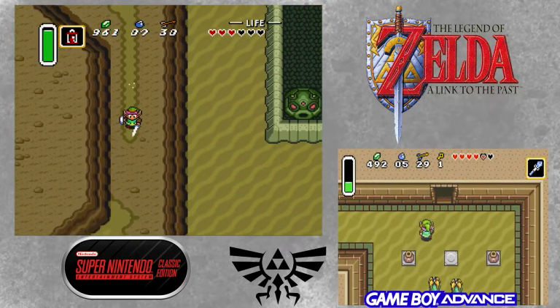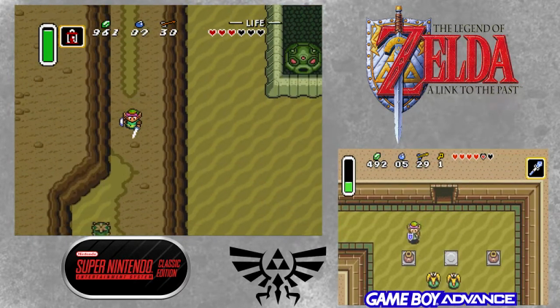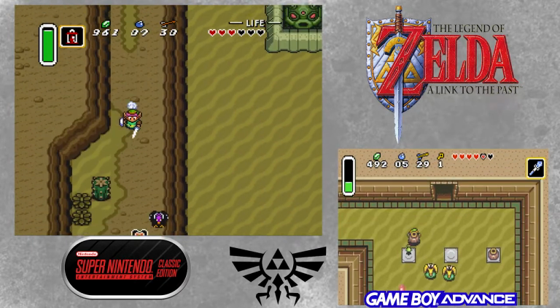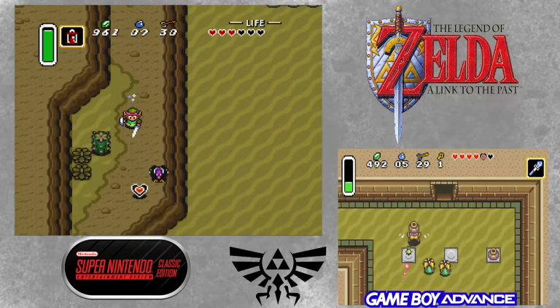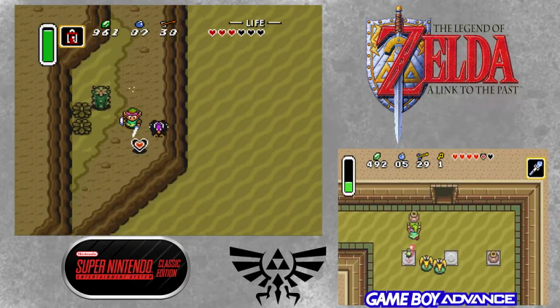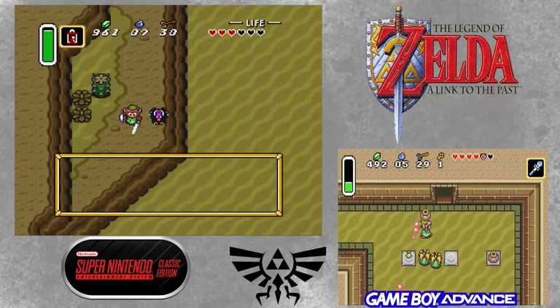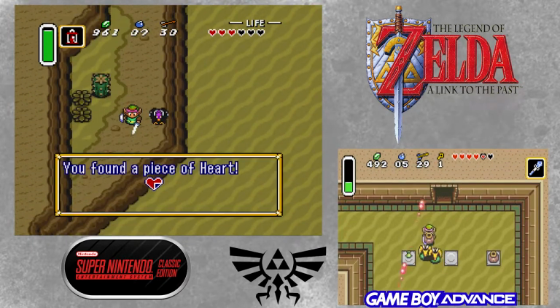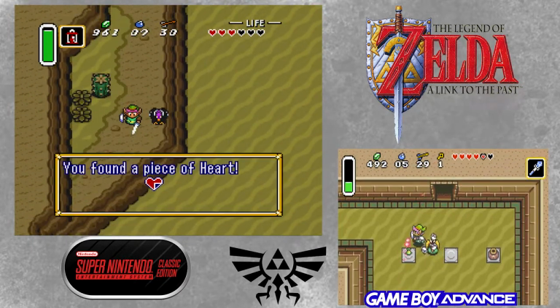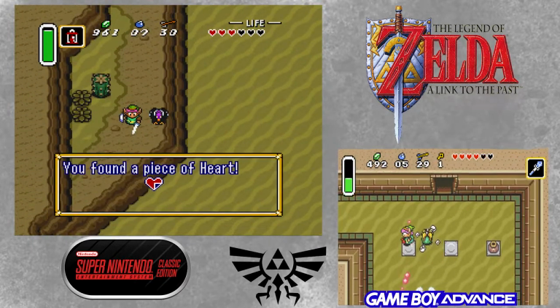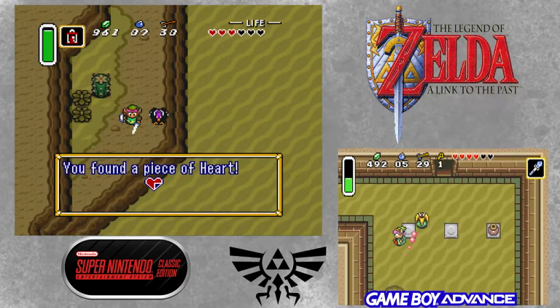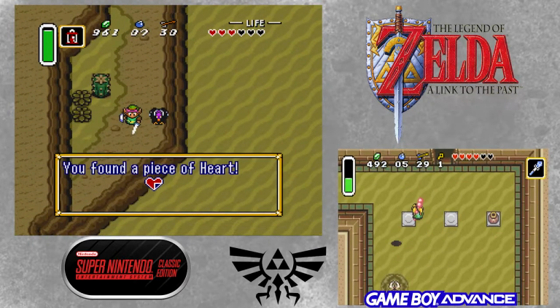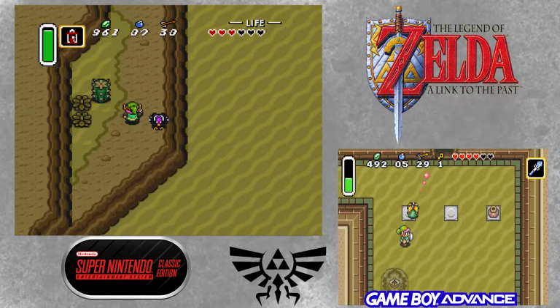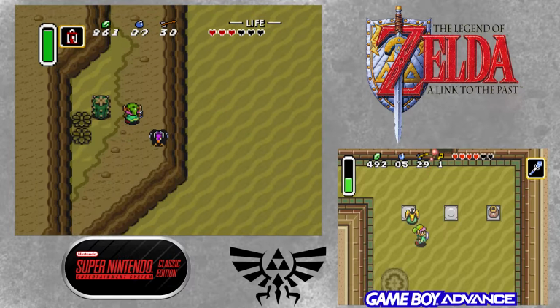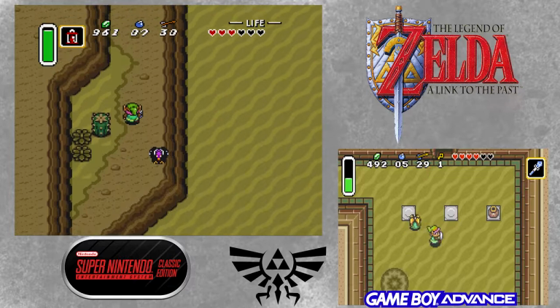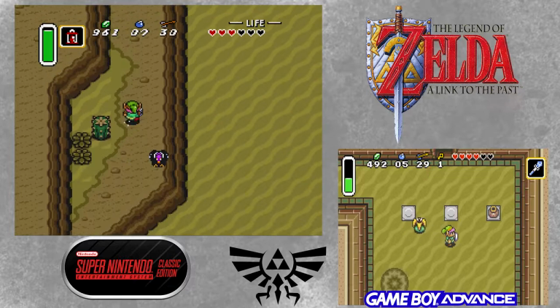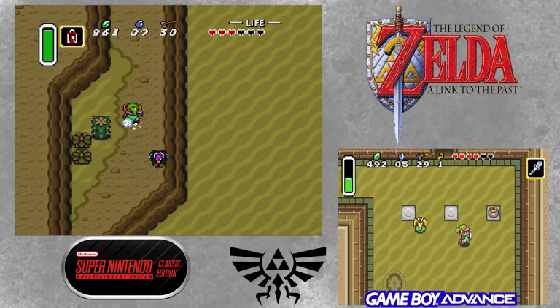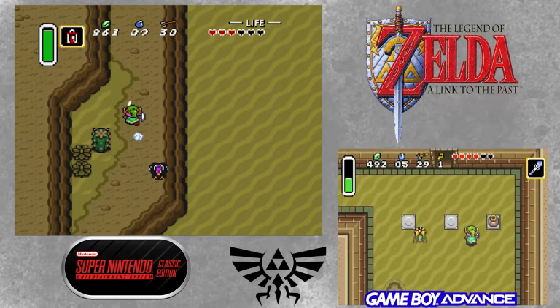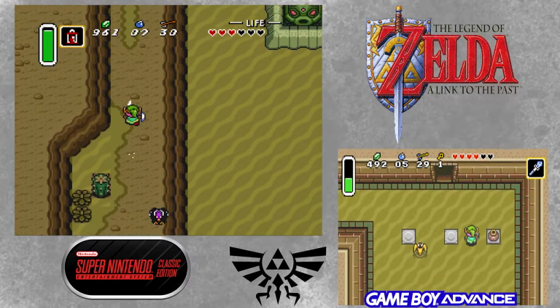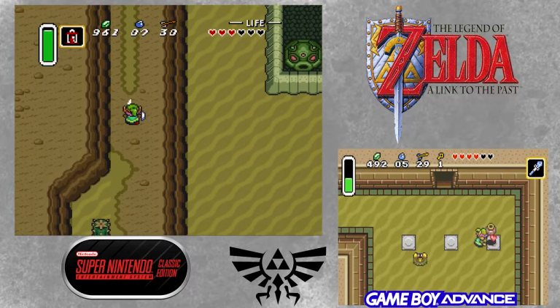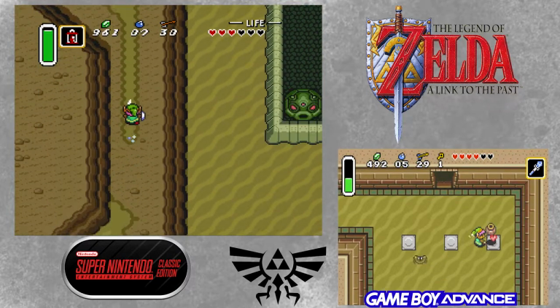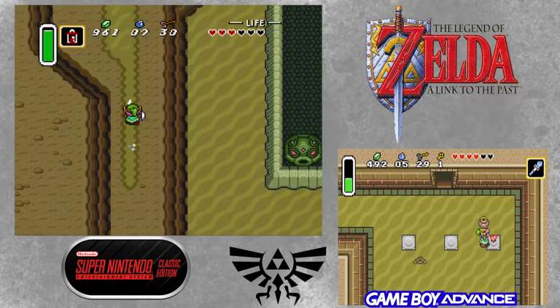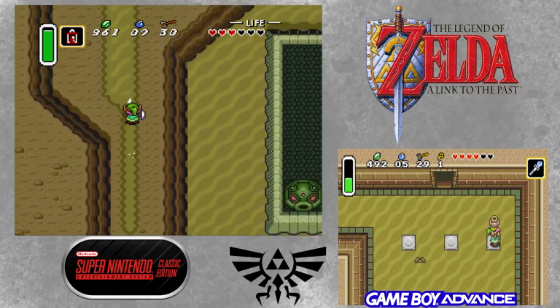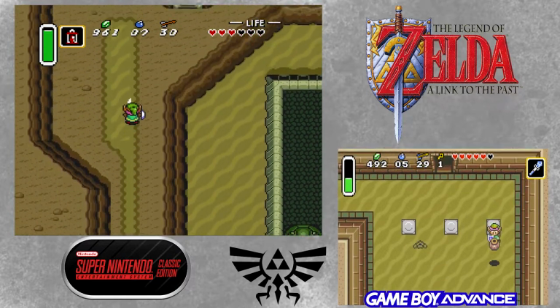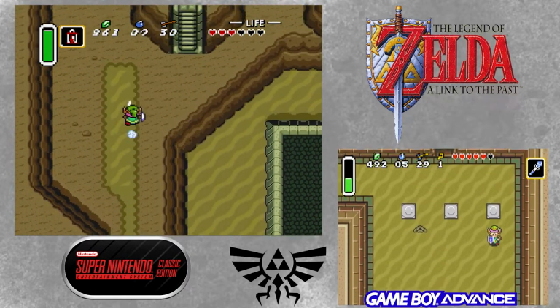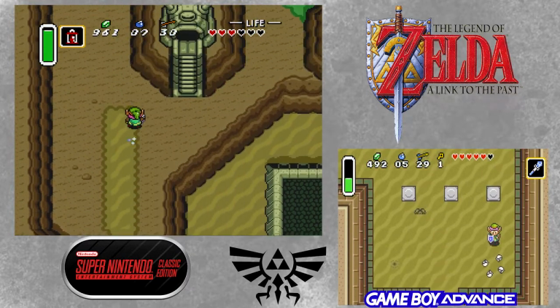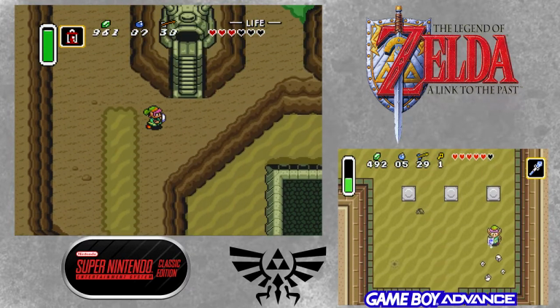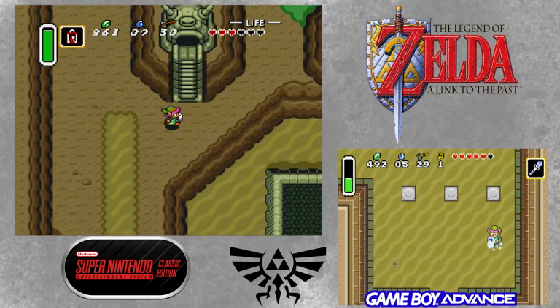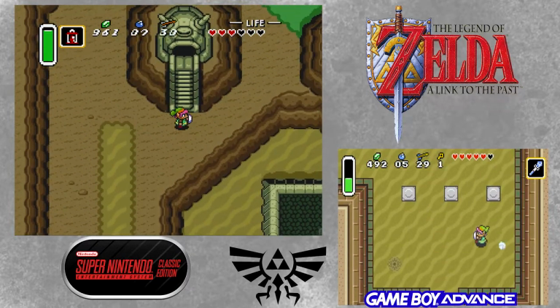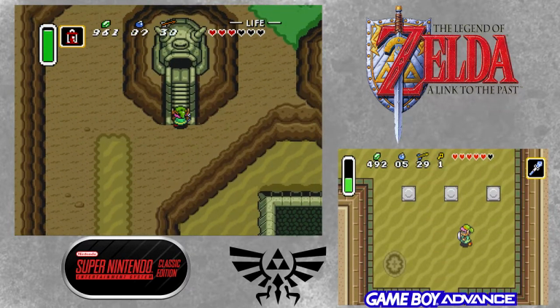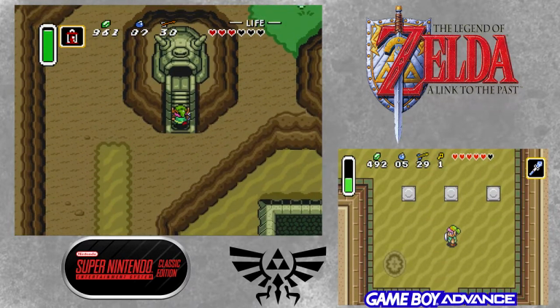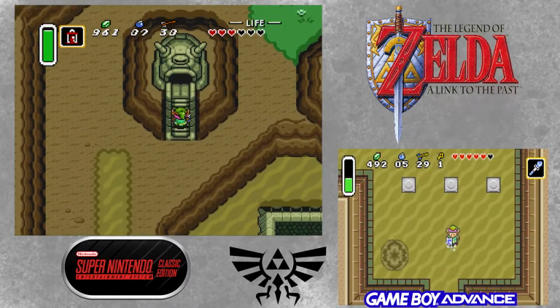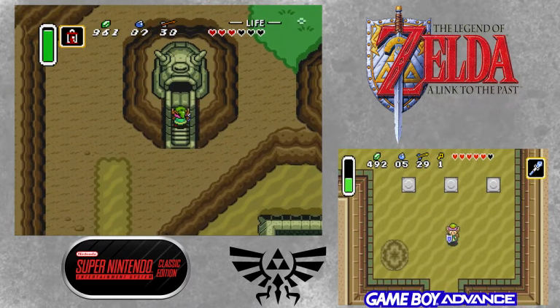There's actually something just outside the dungeon down here — a piece of heart. We grab it, then head back into the dungeon.